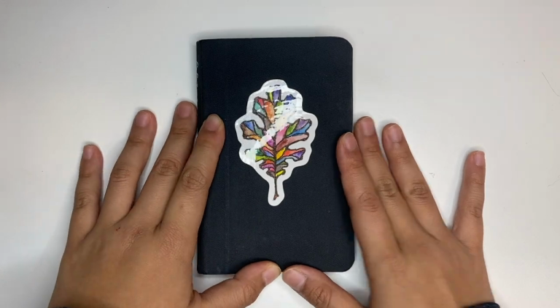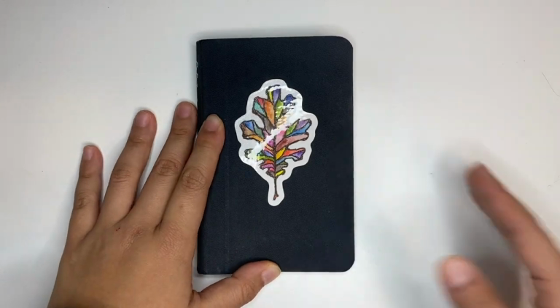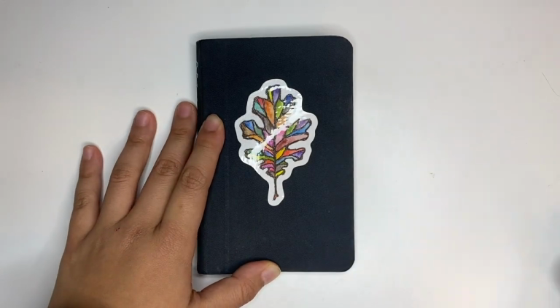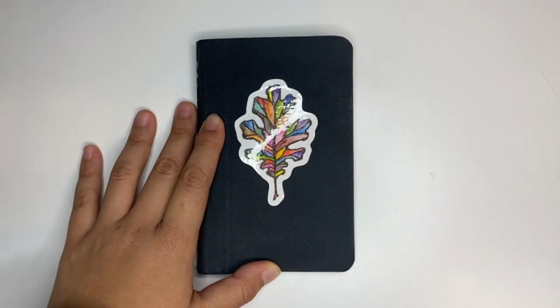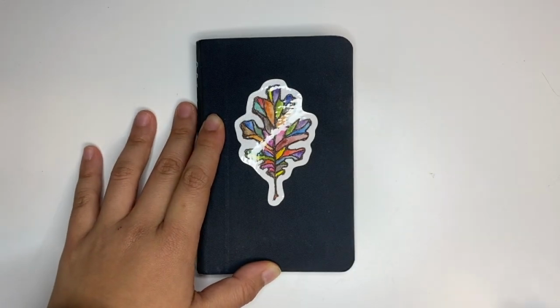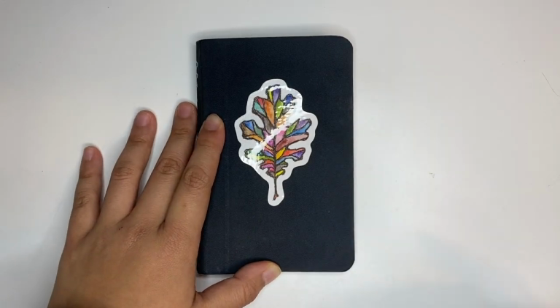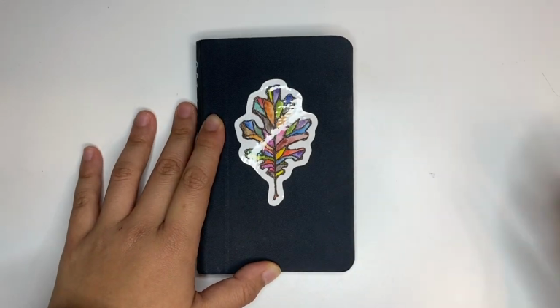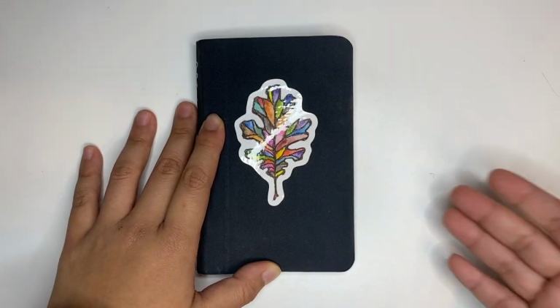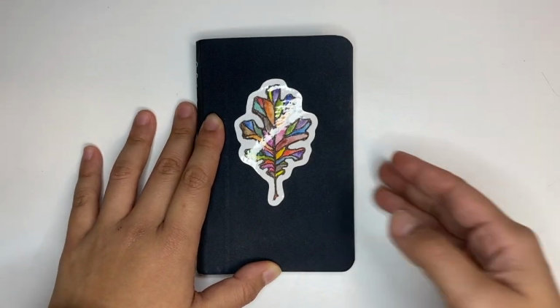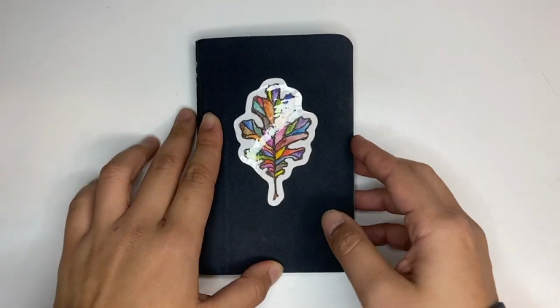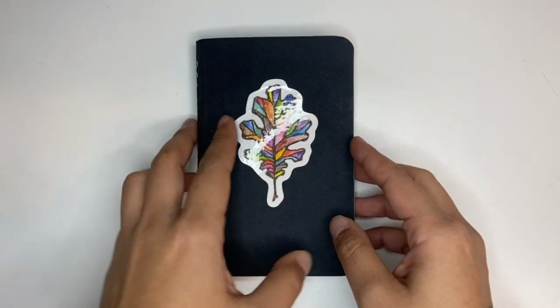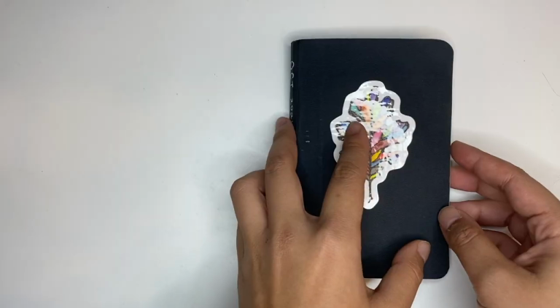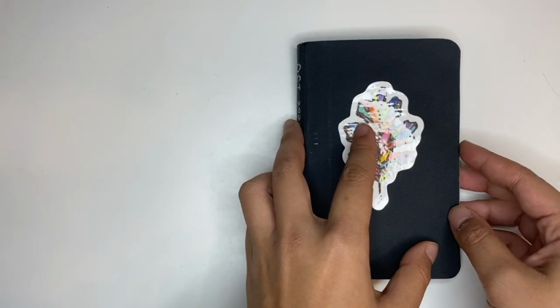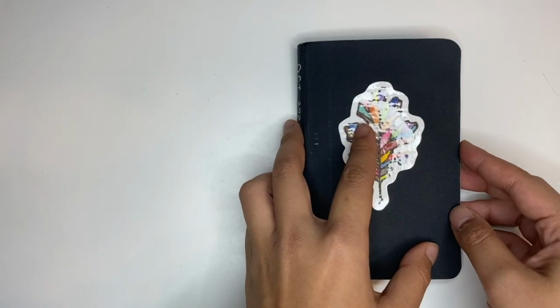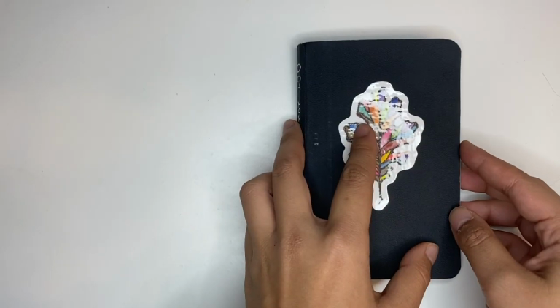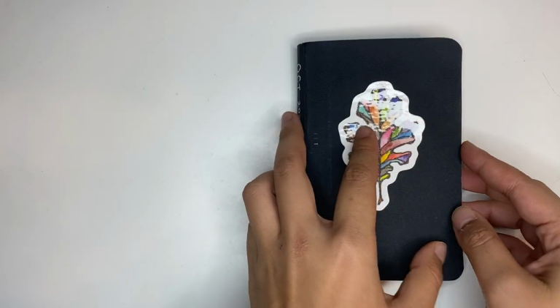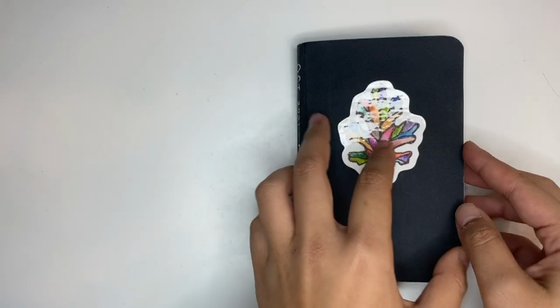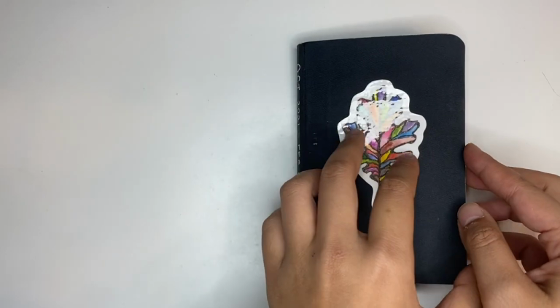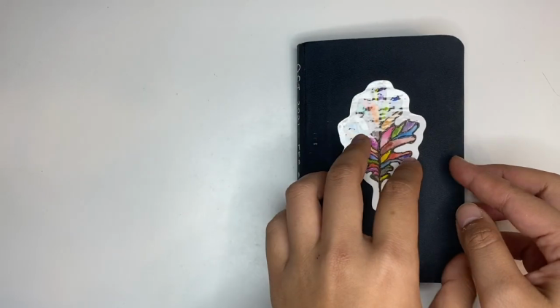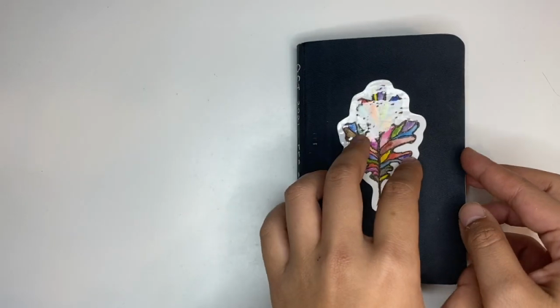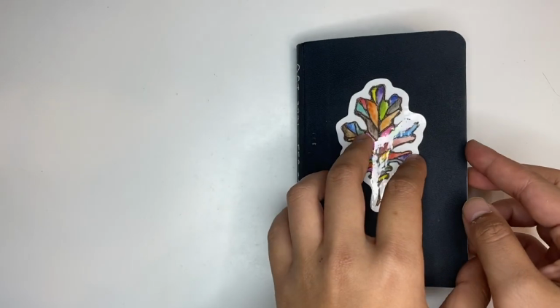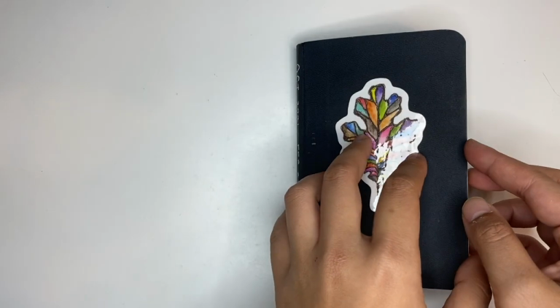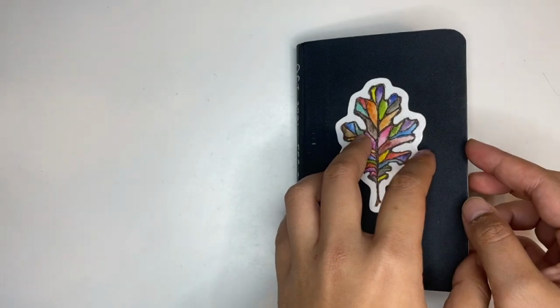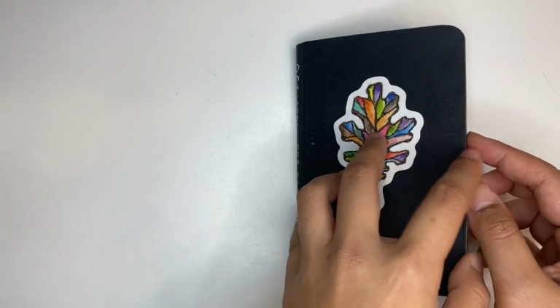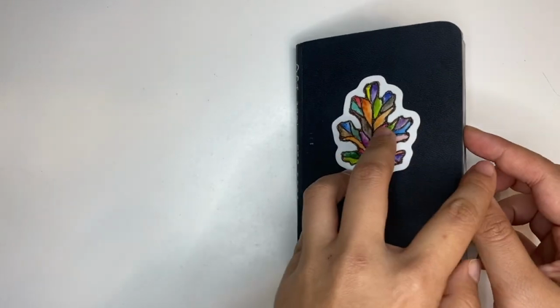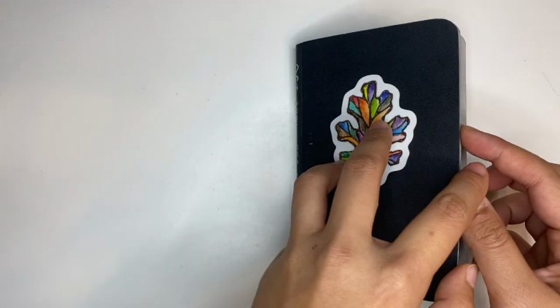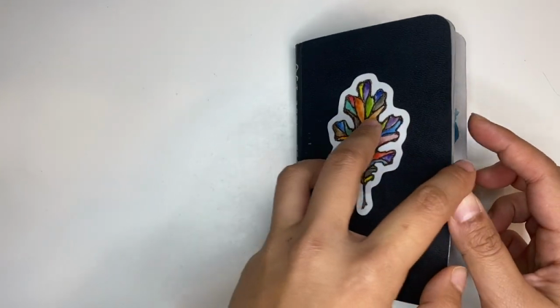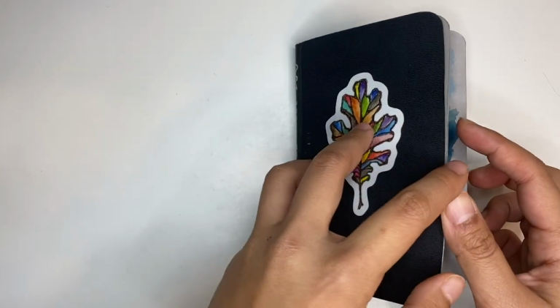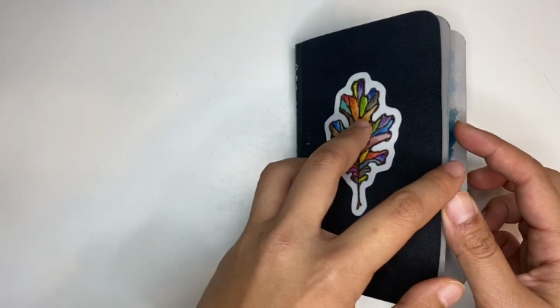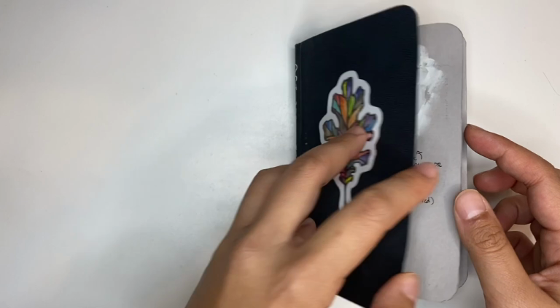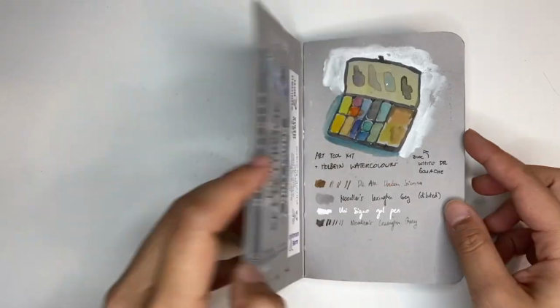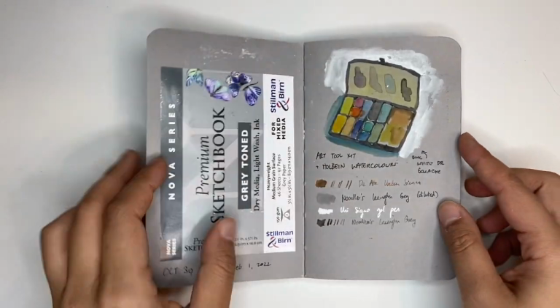First I'm going to flip through really quick and then I will start to talk about each sketch.